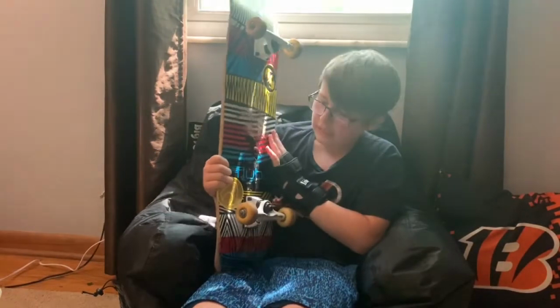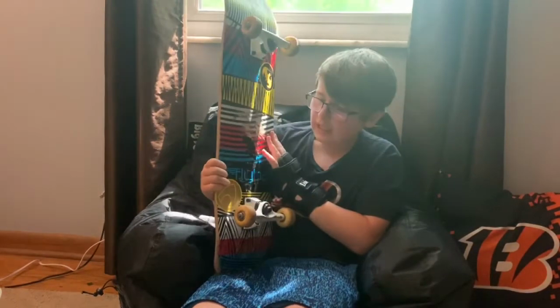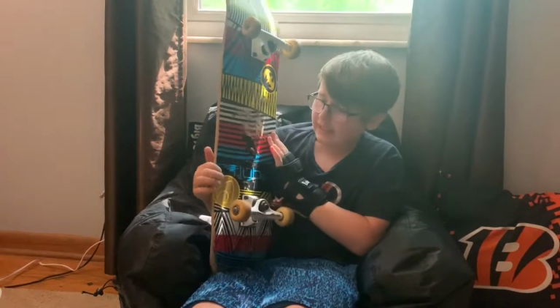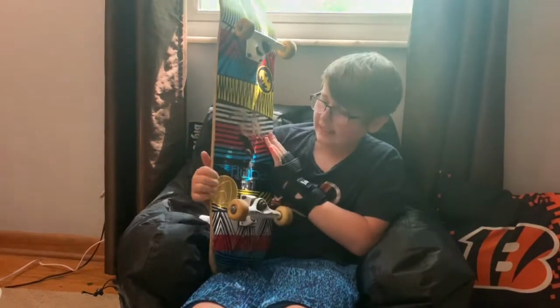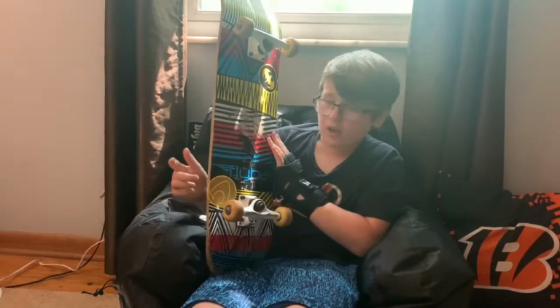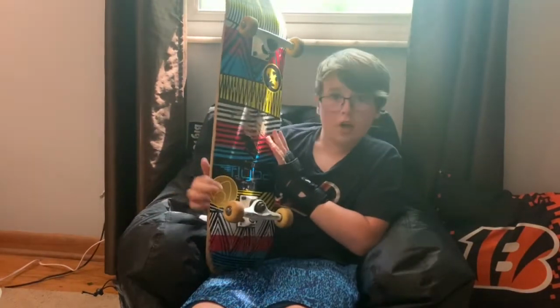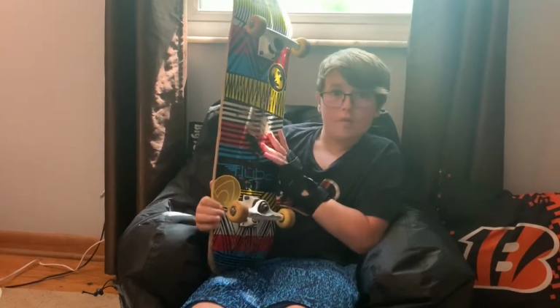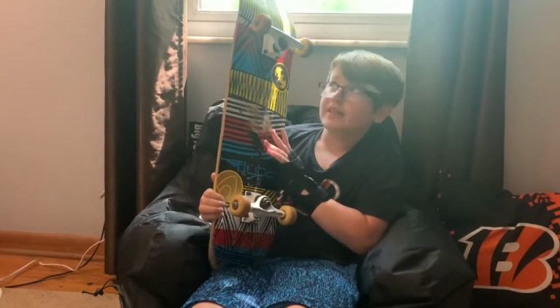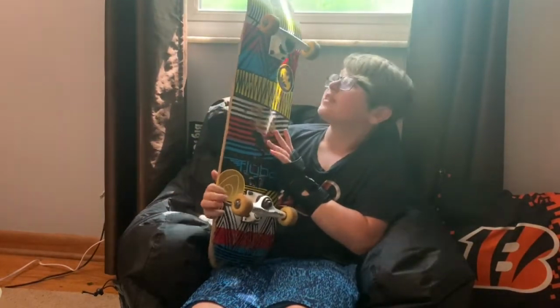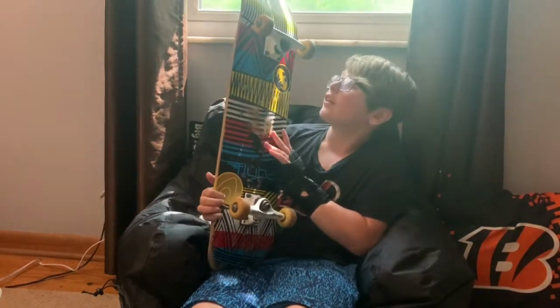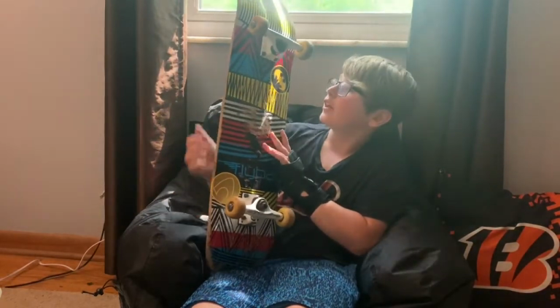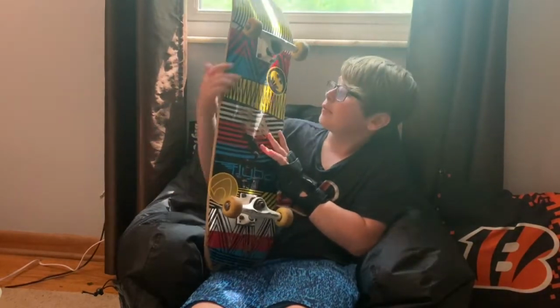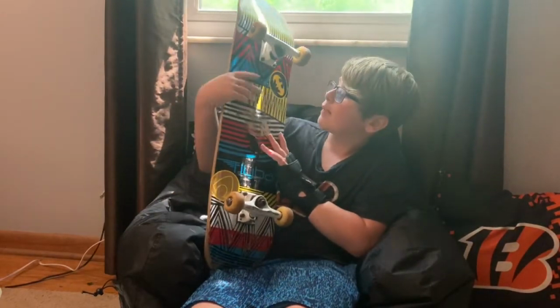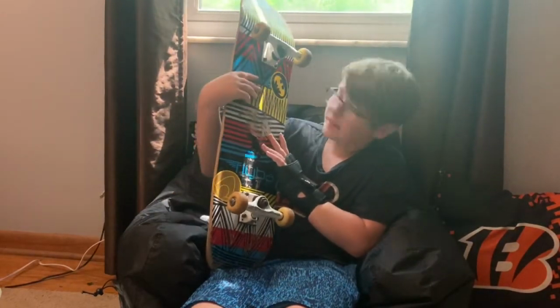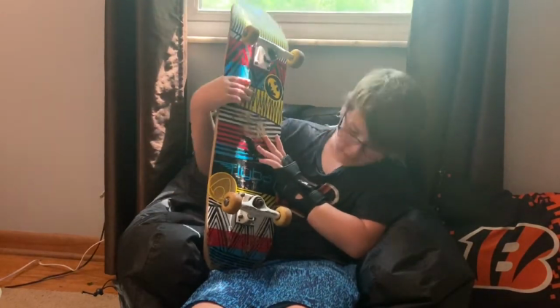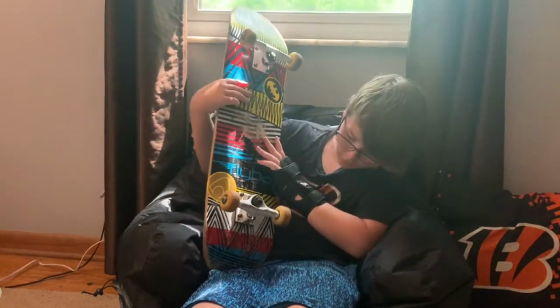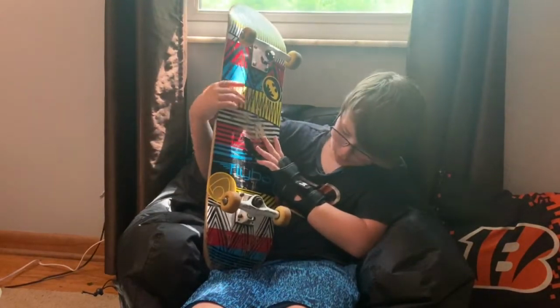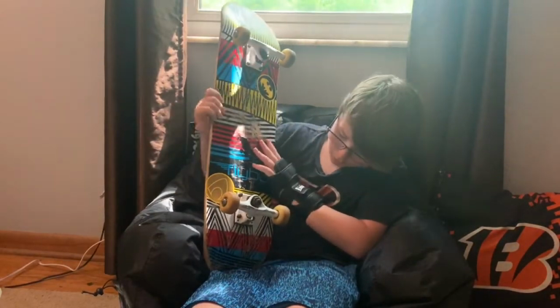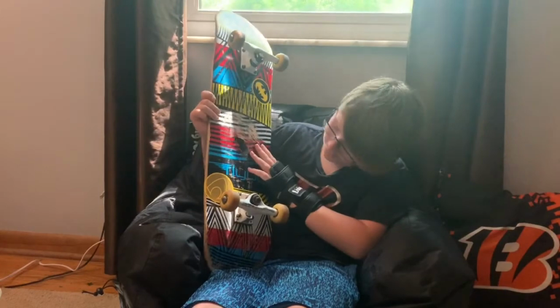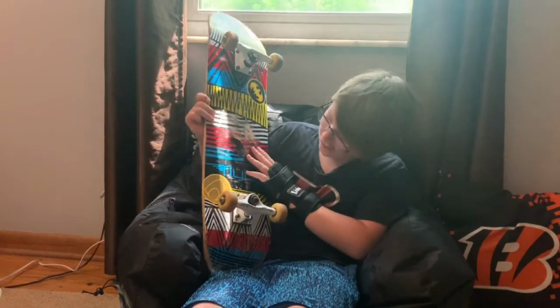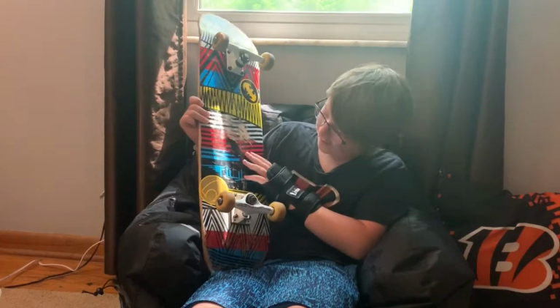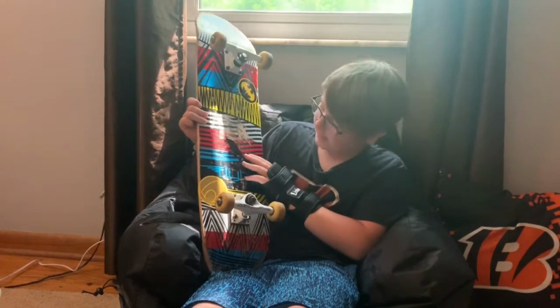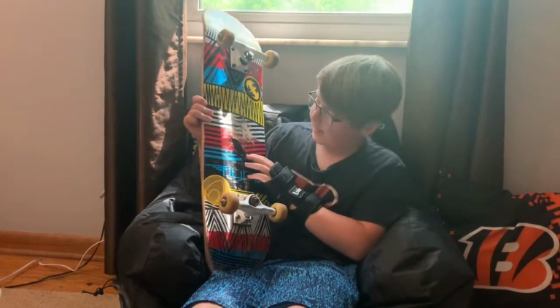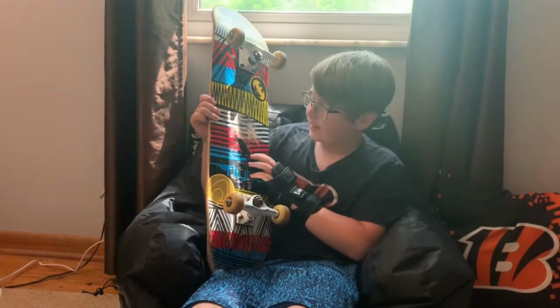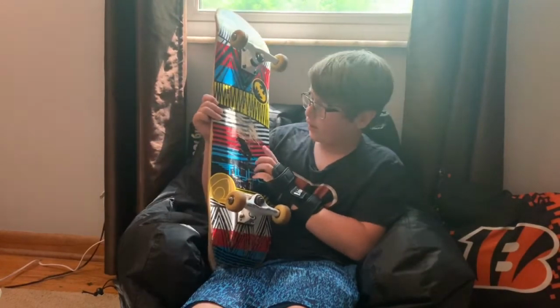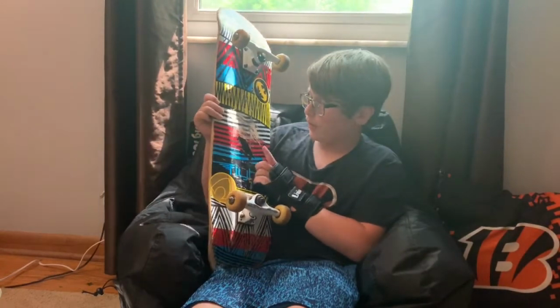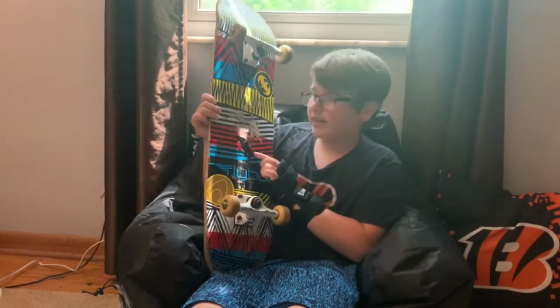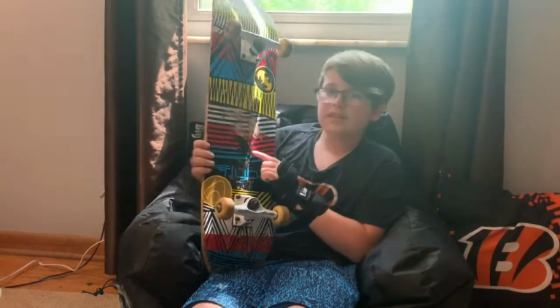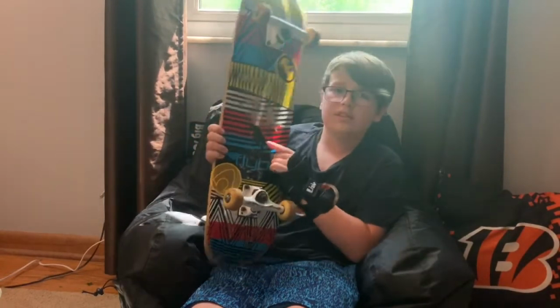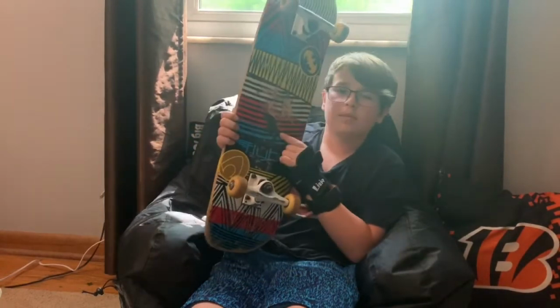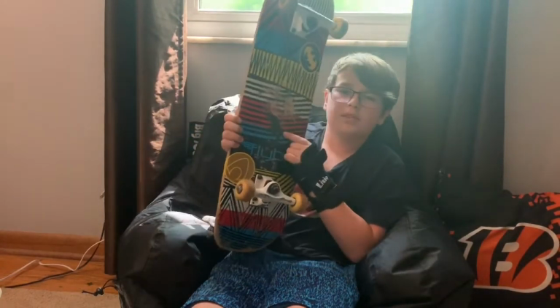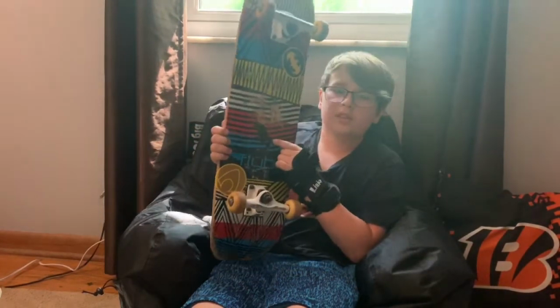It has an Aquaman sticker and a Batman sticker, and this little skateboard sticker.